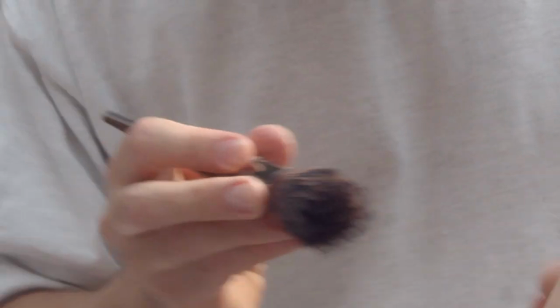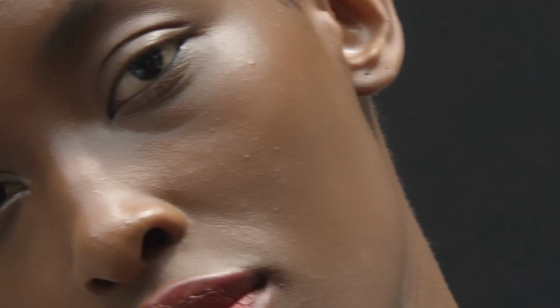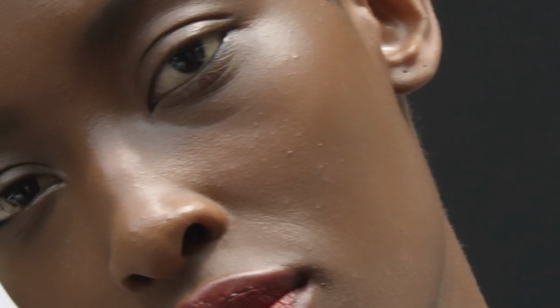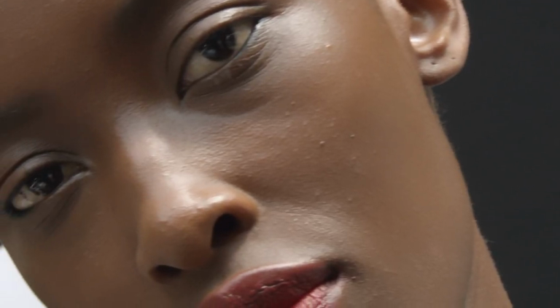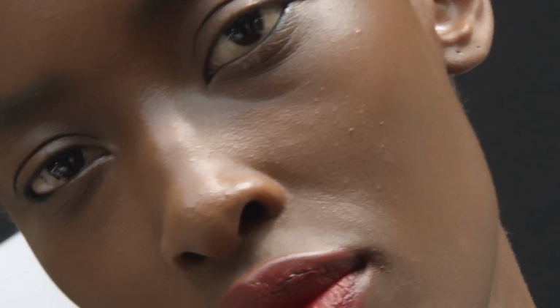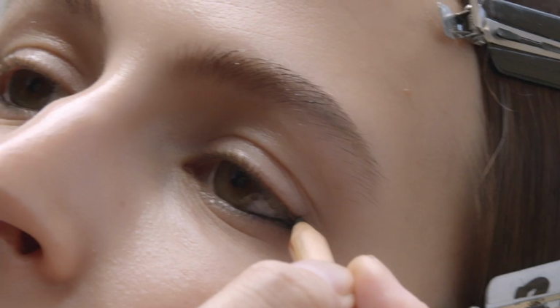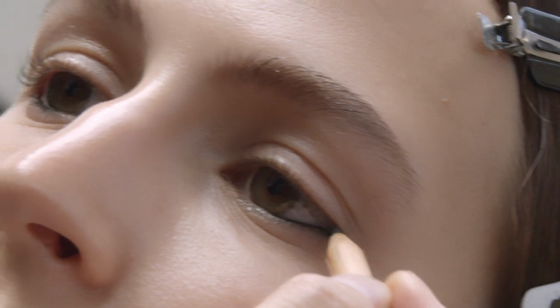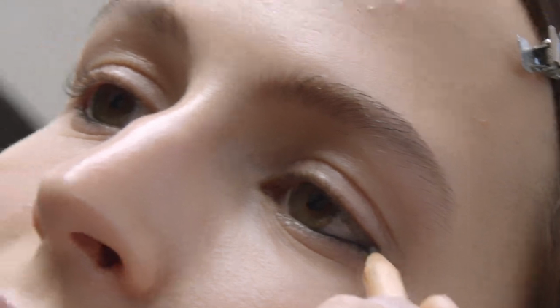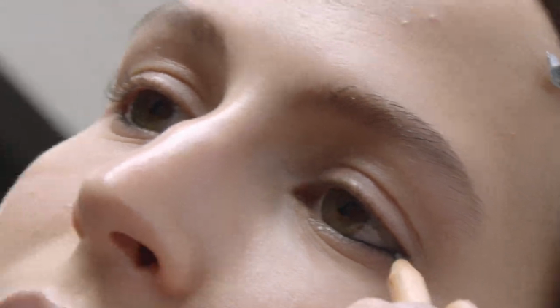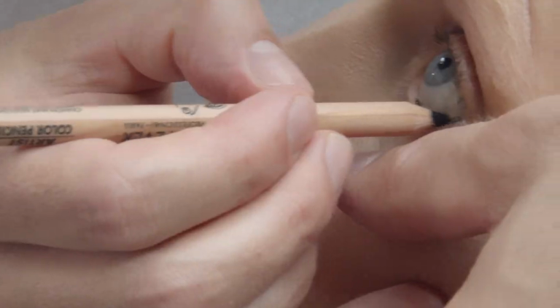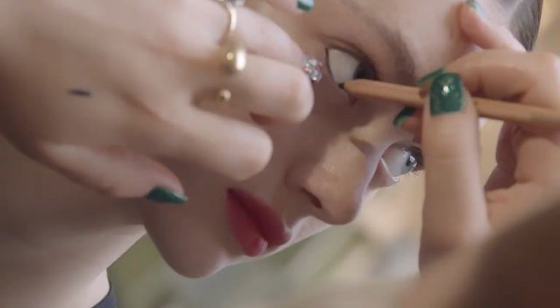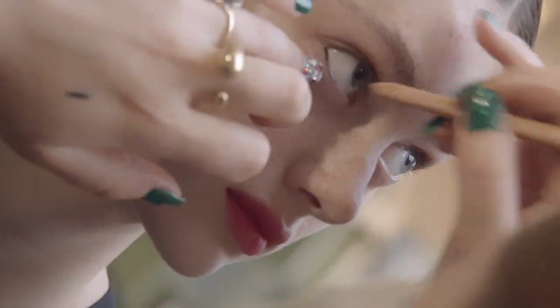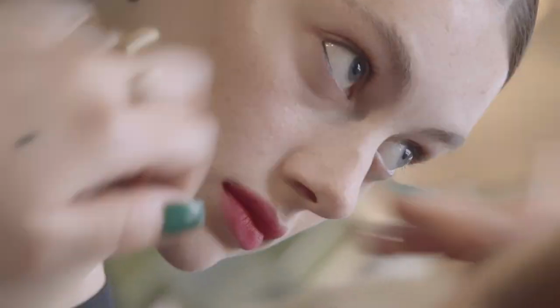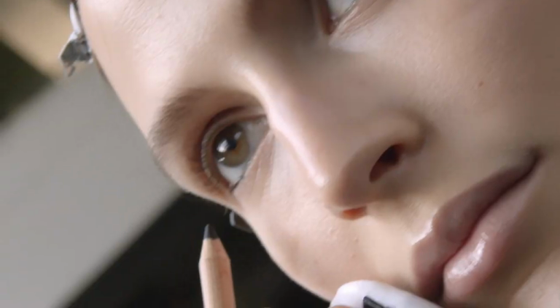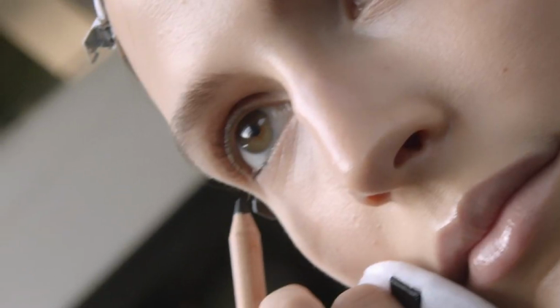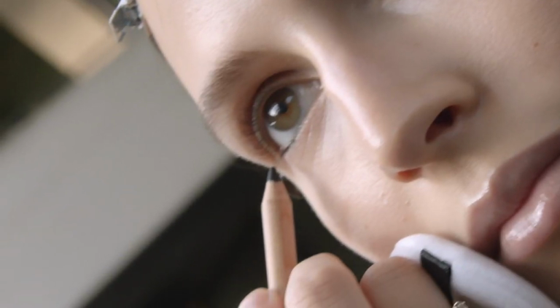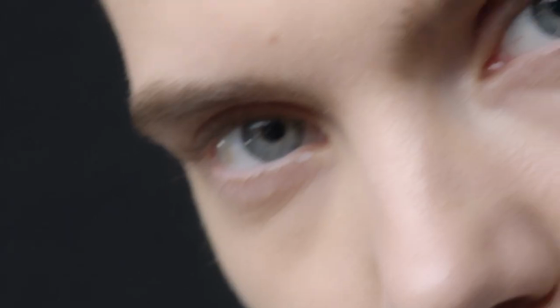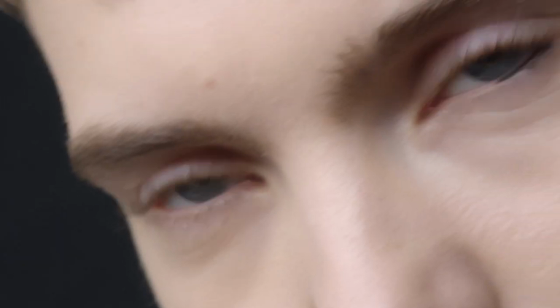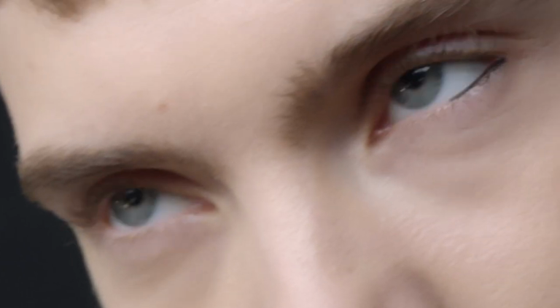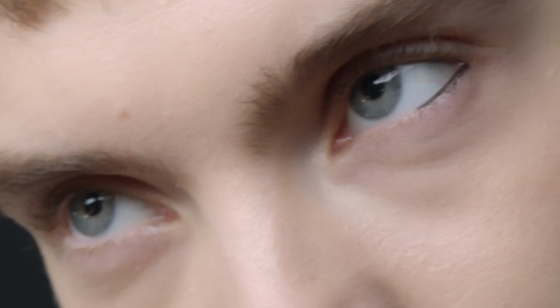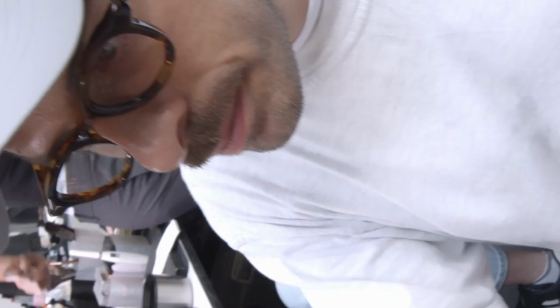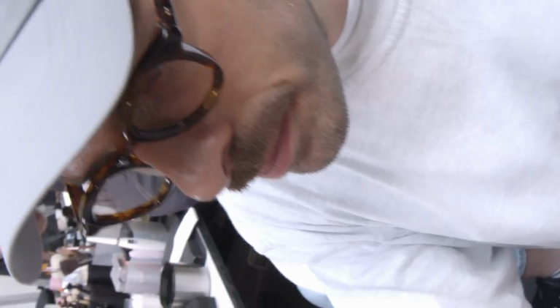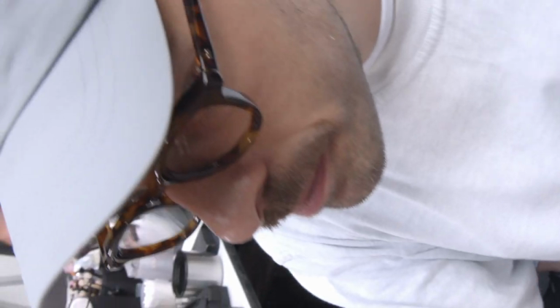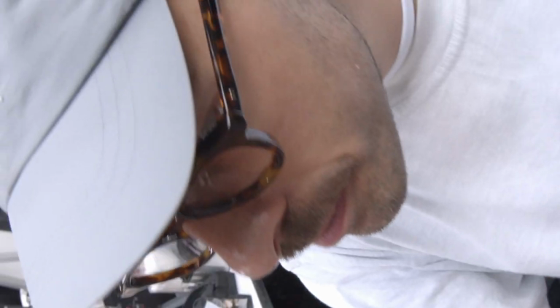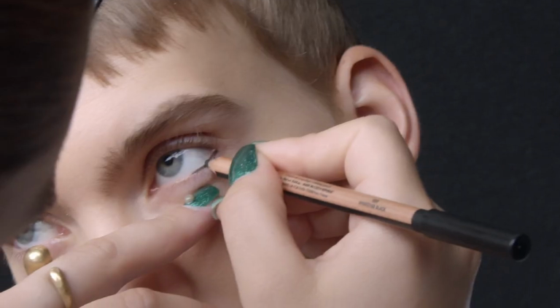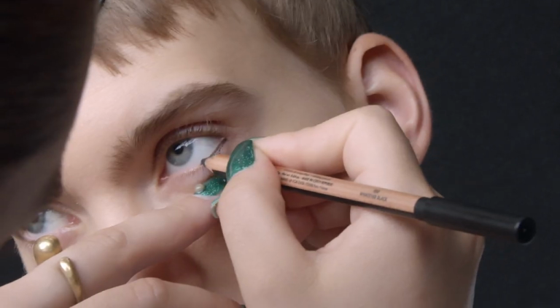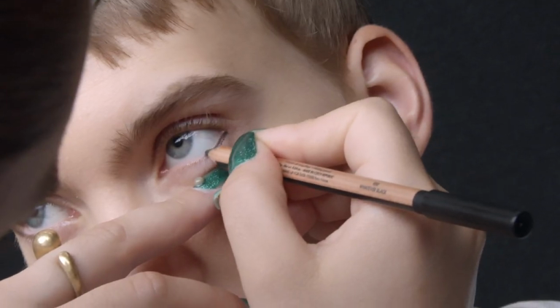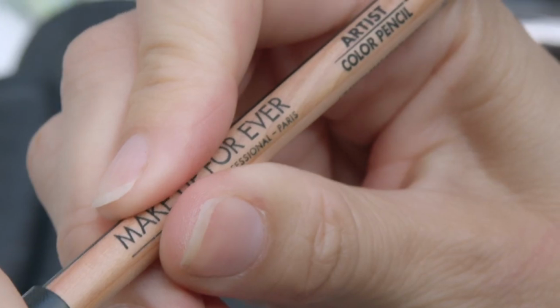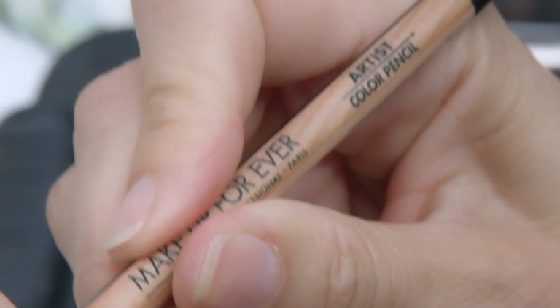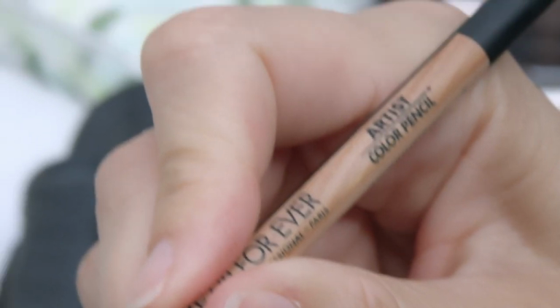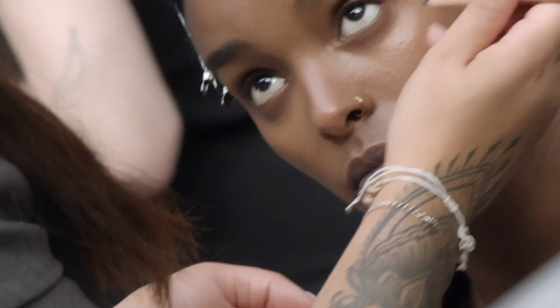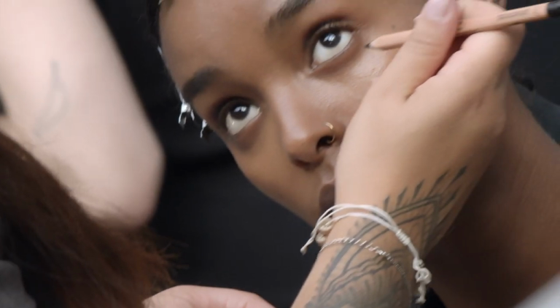On the eyes, I curl the lashes but with no mascara, and then just add a black liner on the half of the waterline.